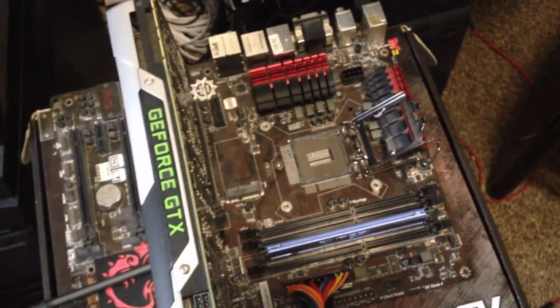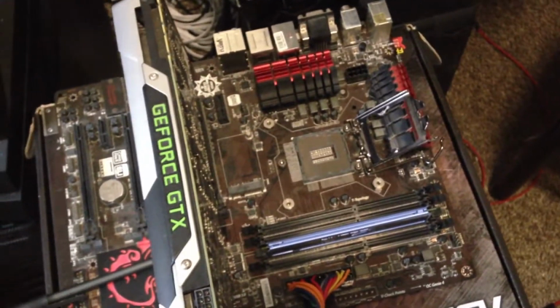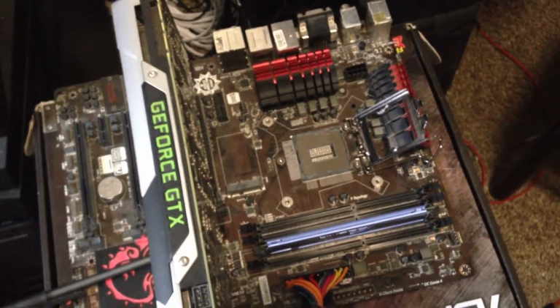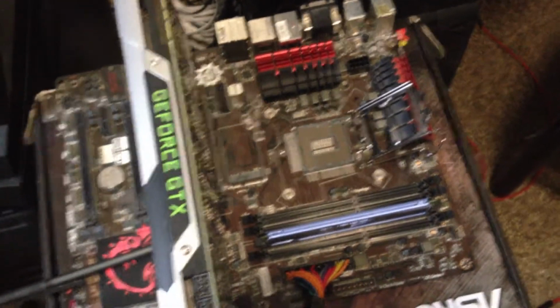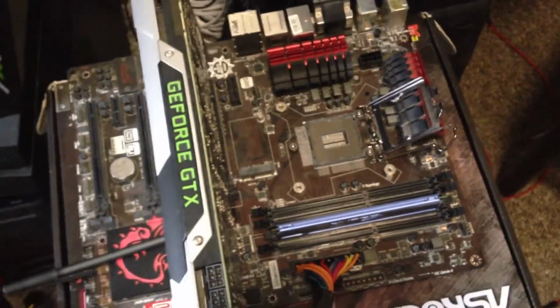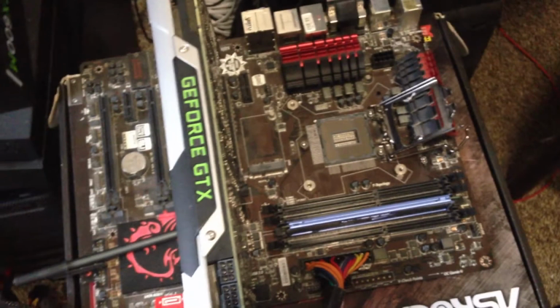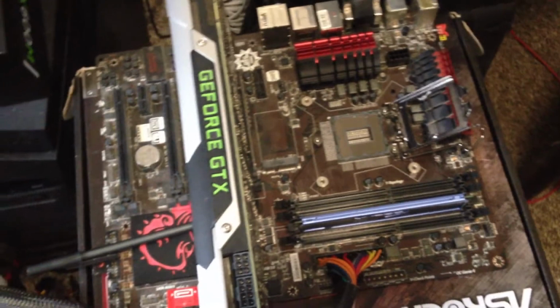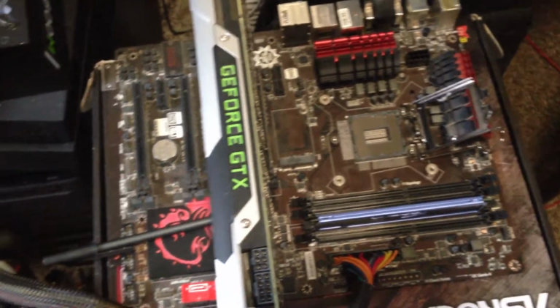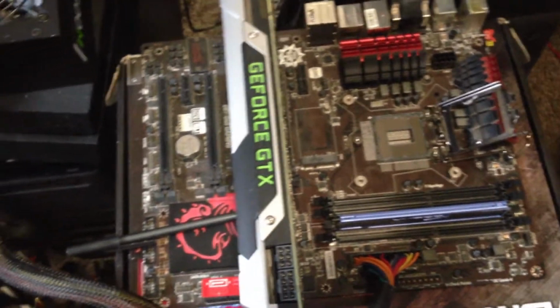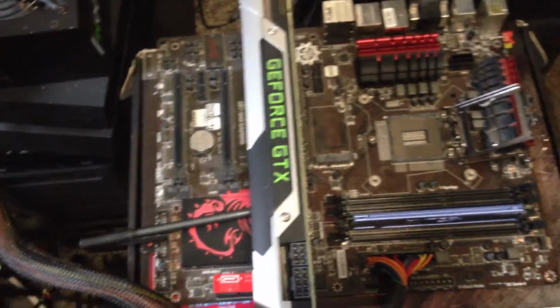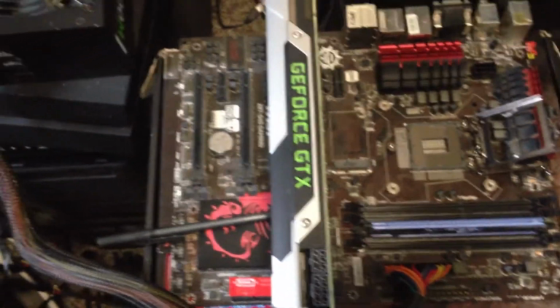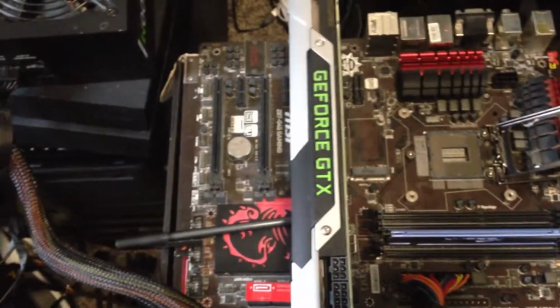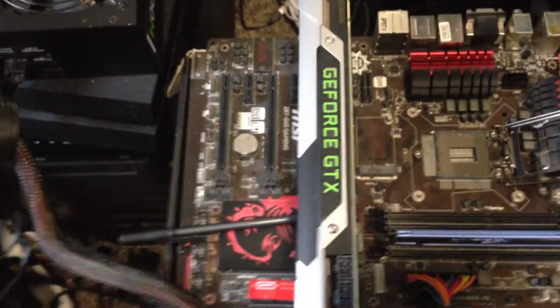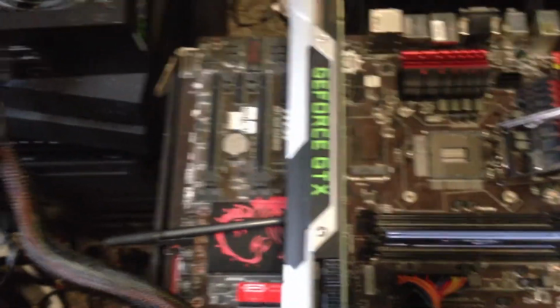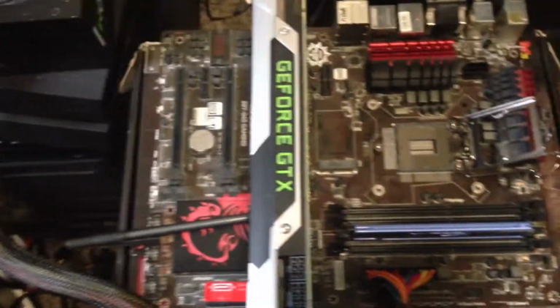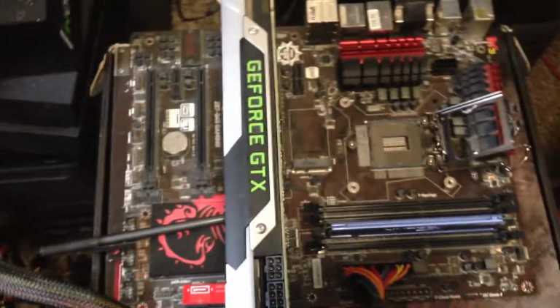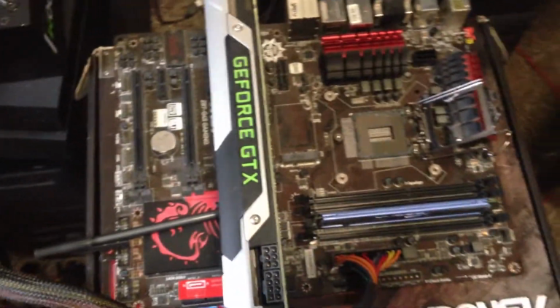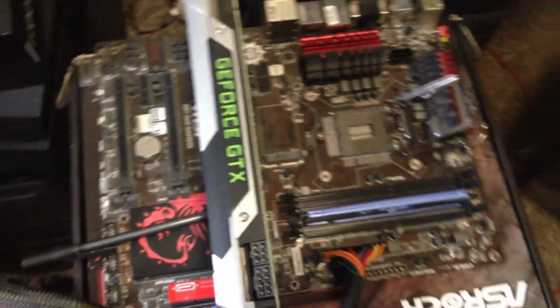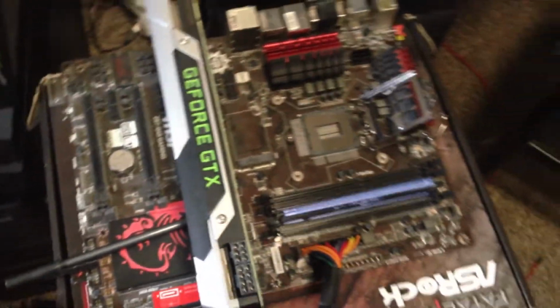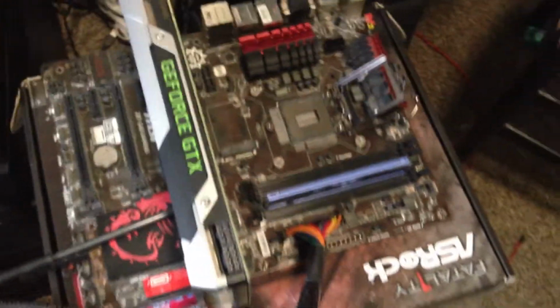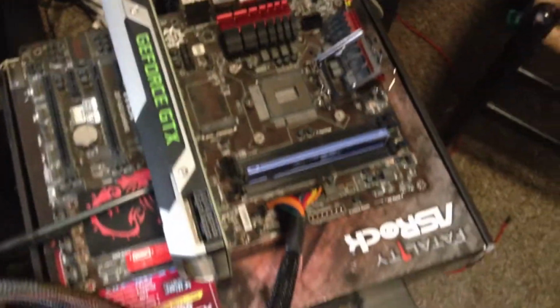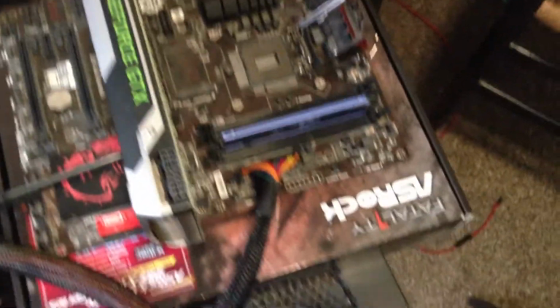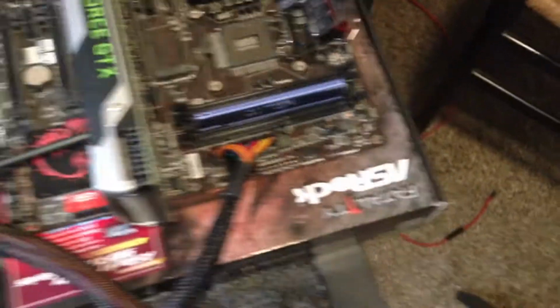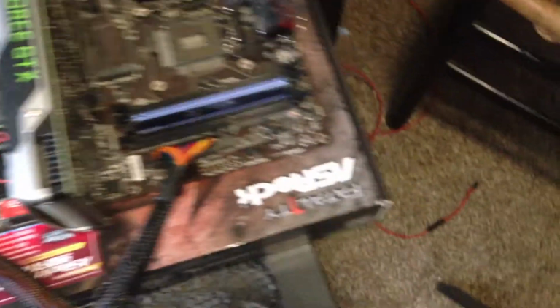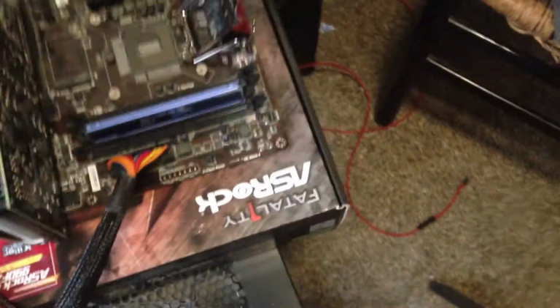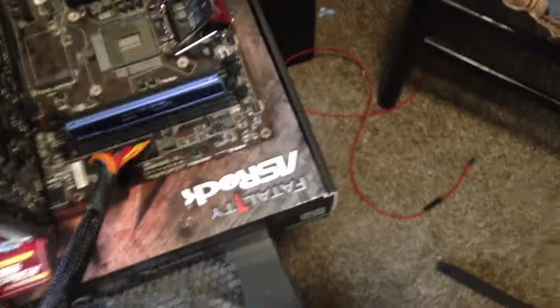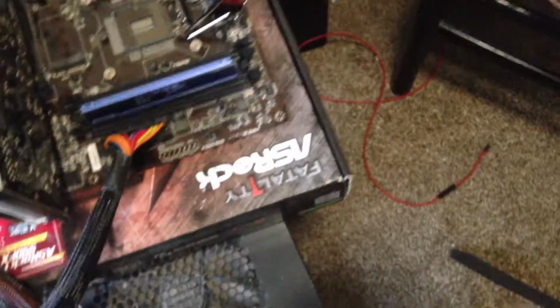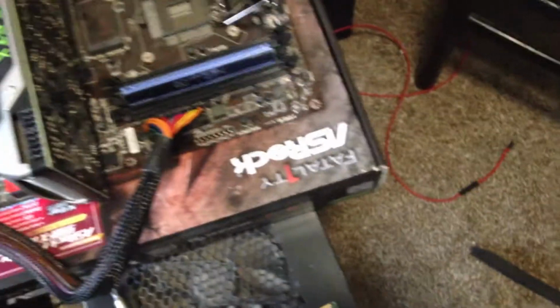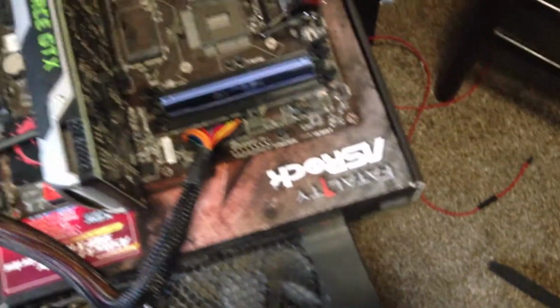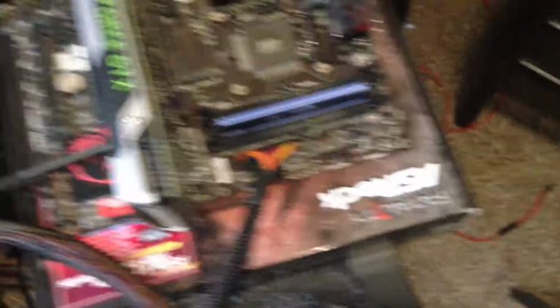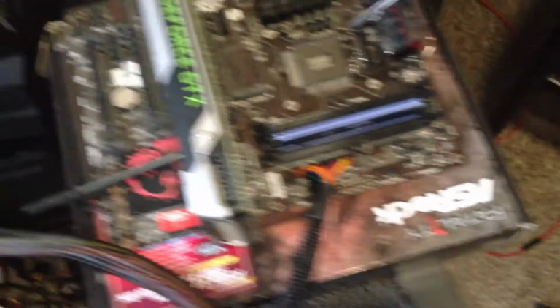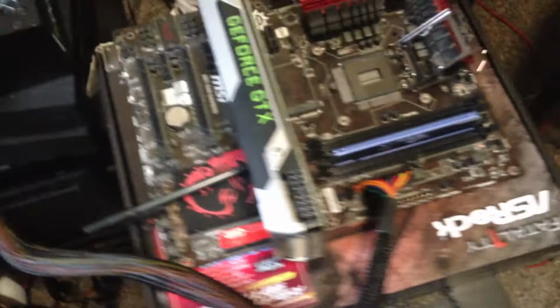Whenever I put the CPU in, the computer will boot for one second and then turn off. But without the CPU, everything runs just fine — that's the thing.